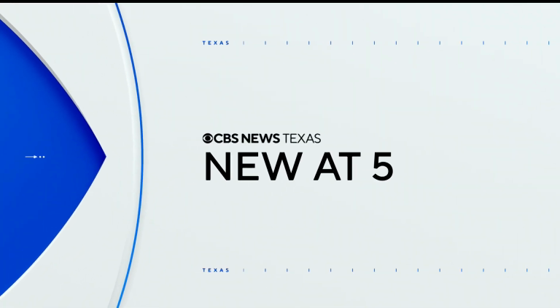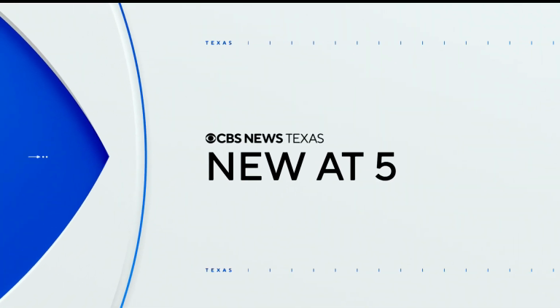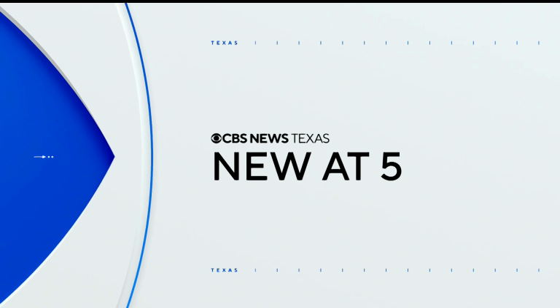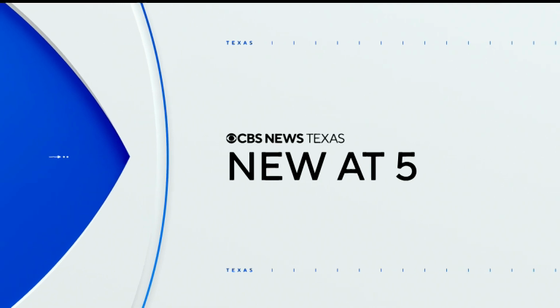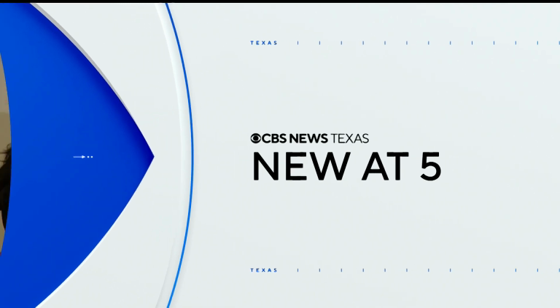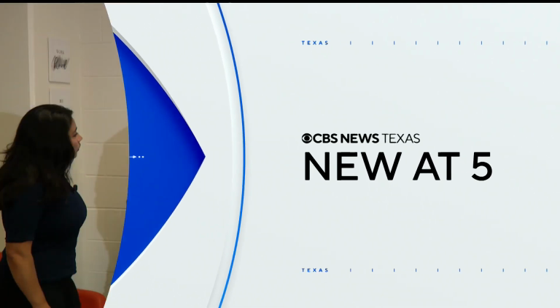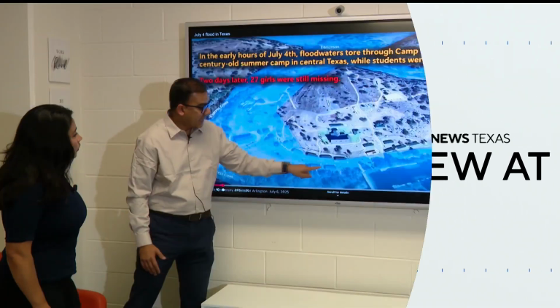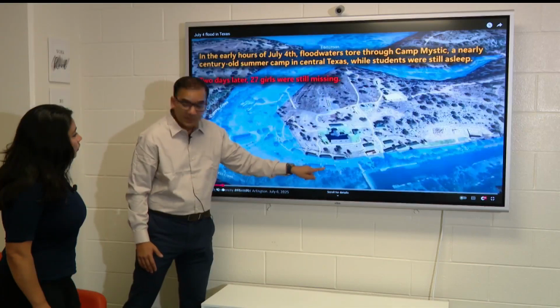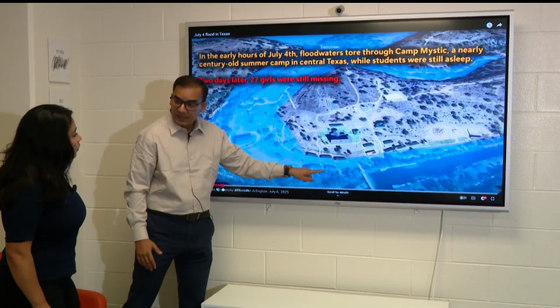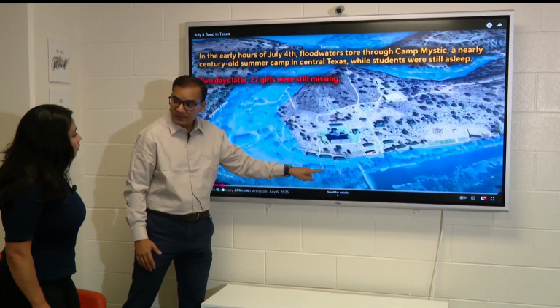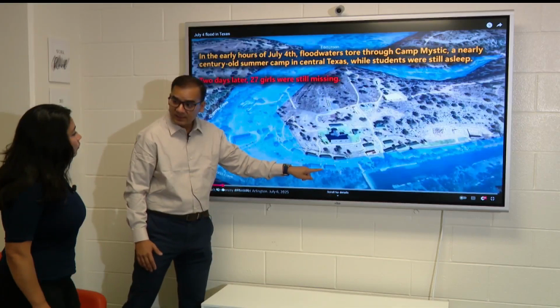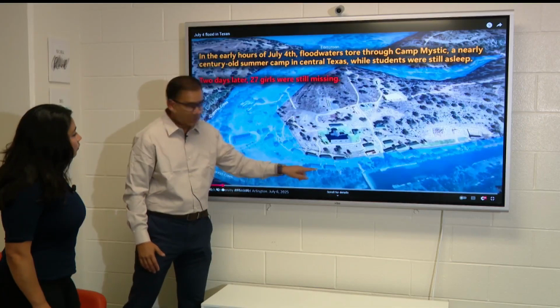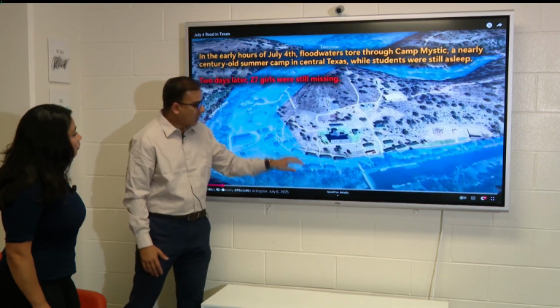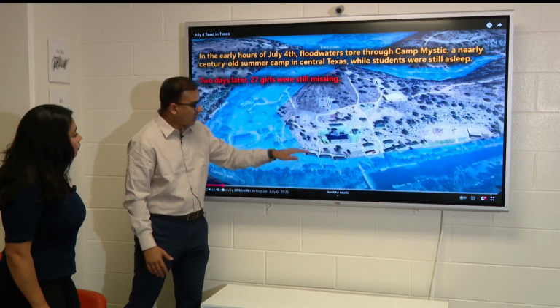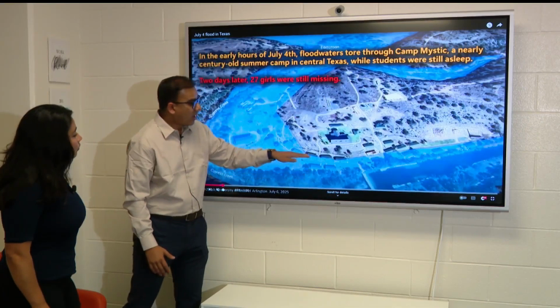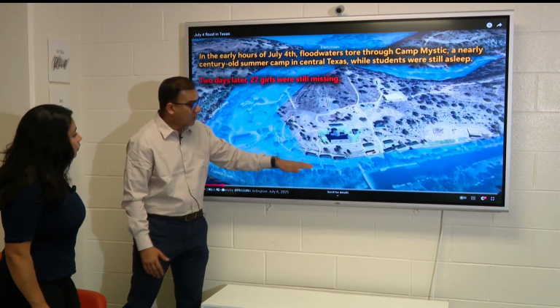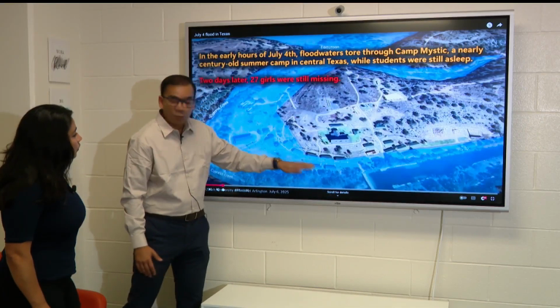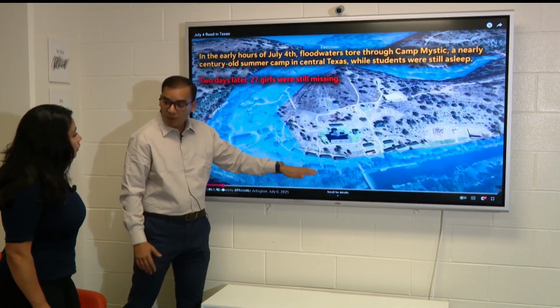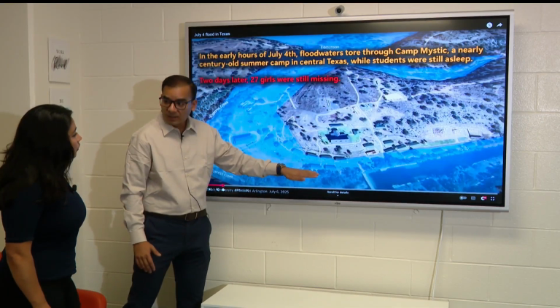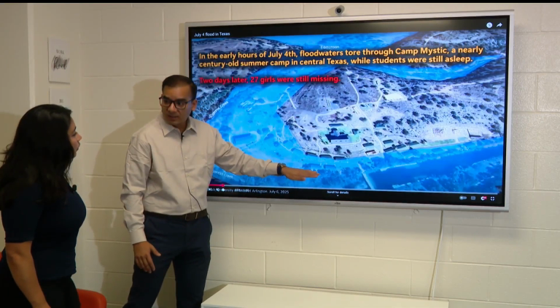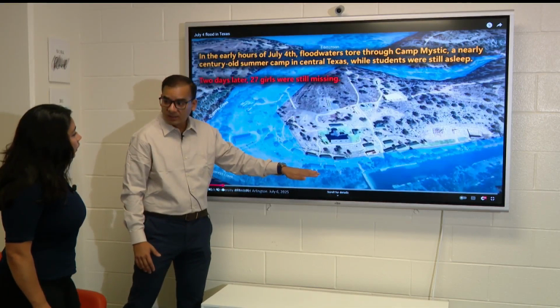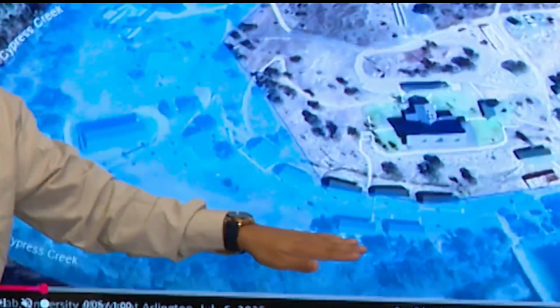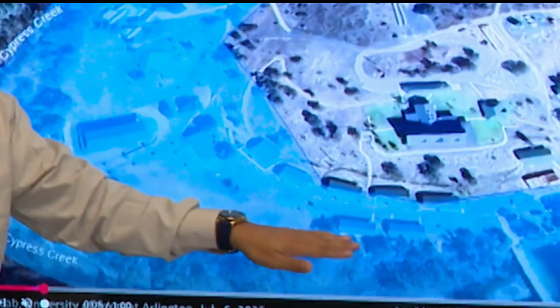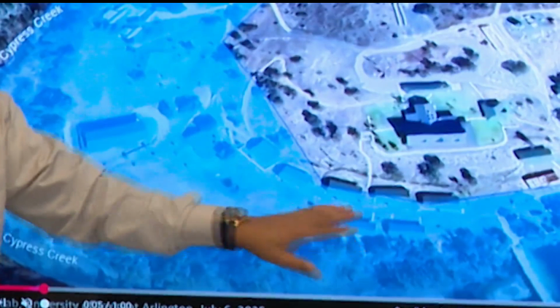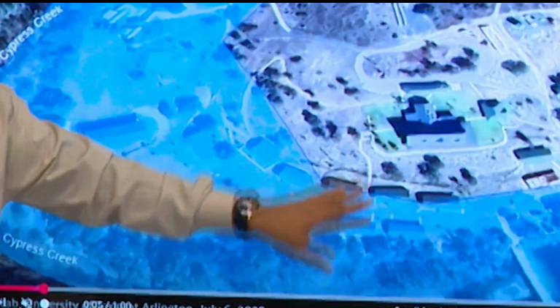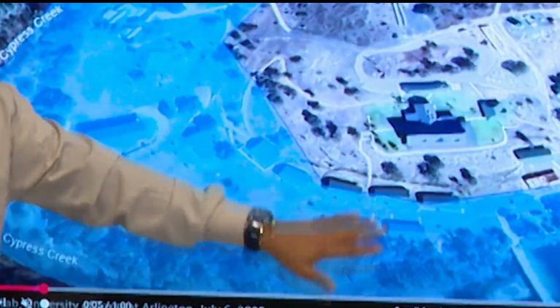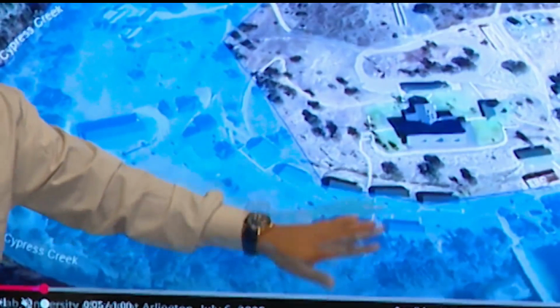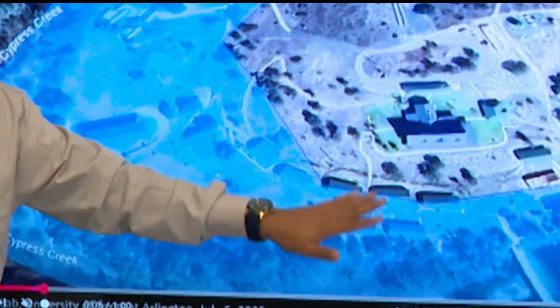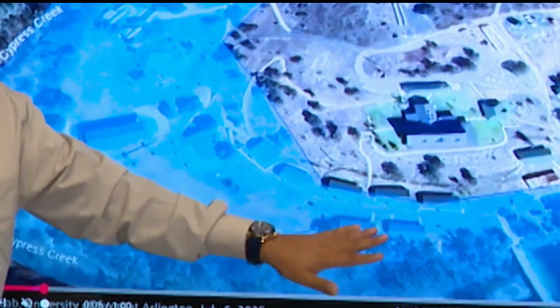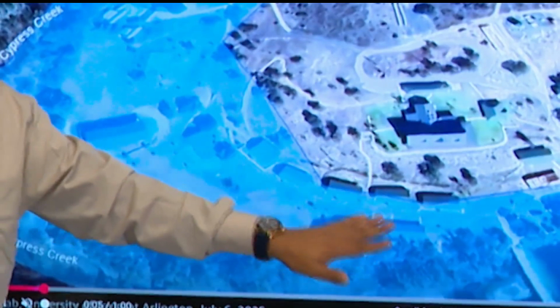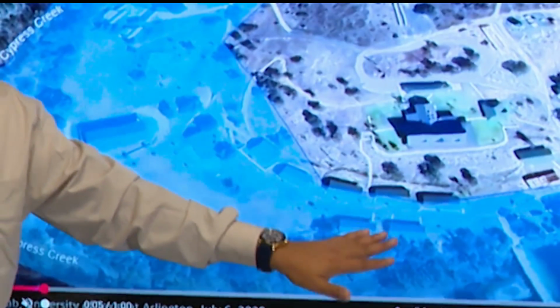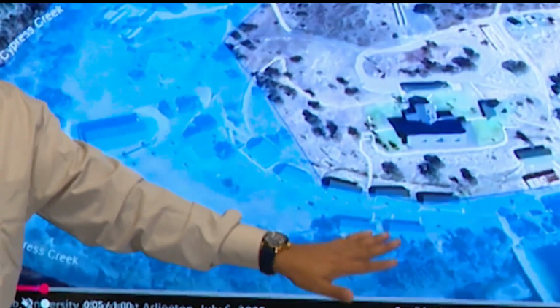These buildings — camp buildings — are underwater, and this was 45 feet.